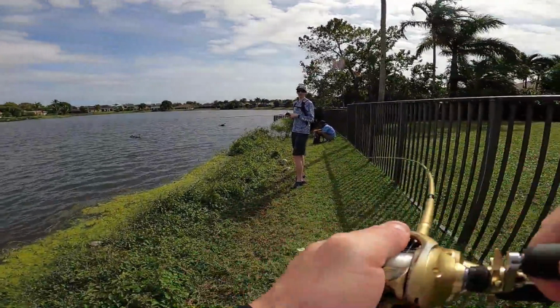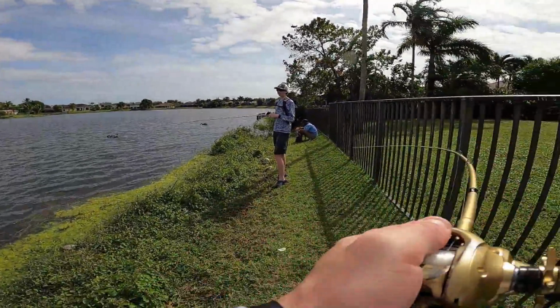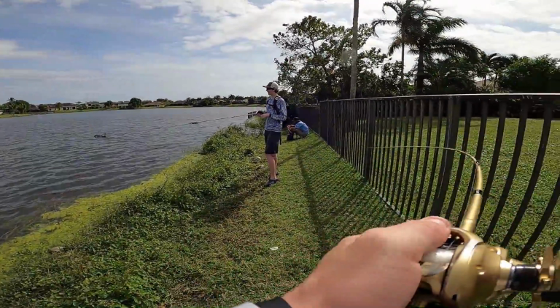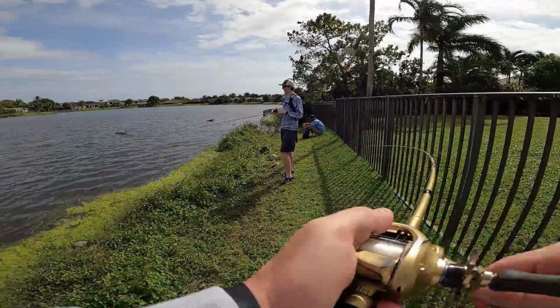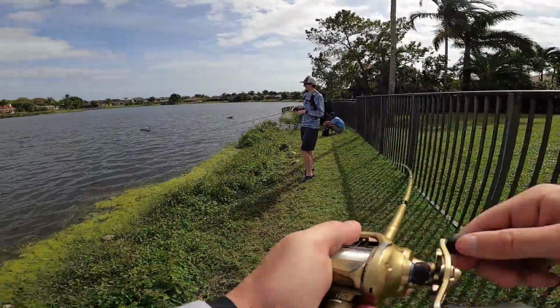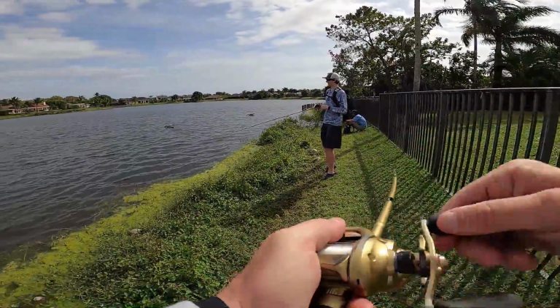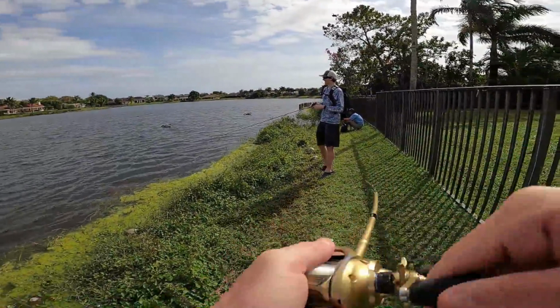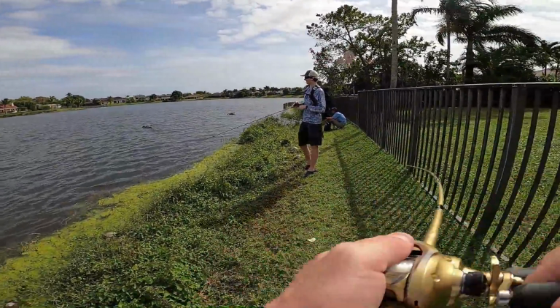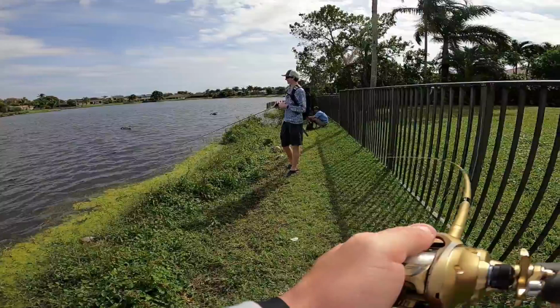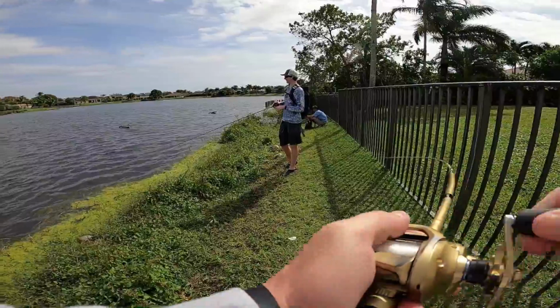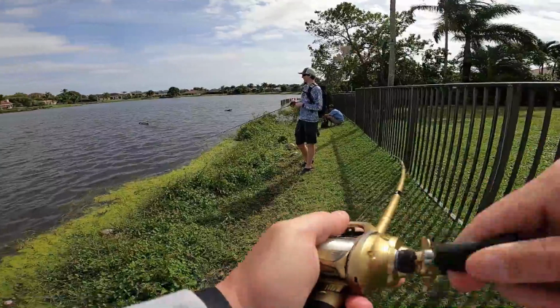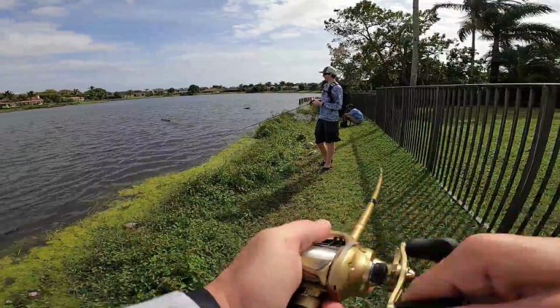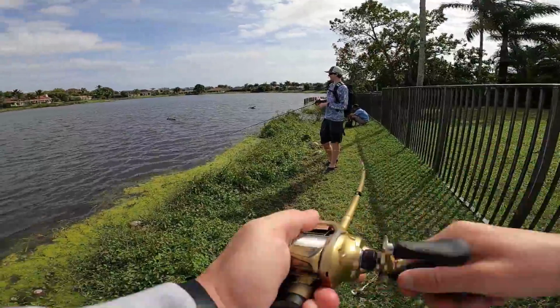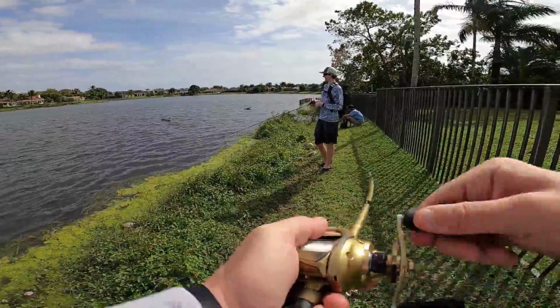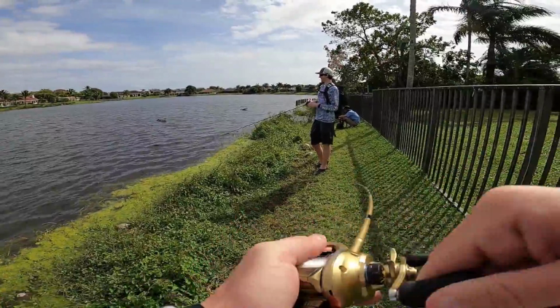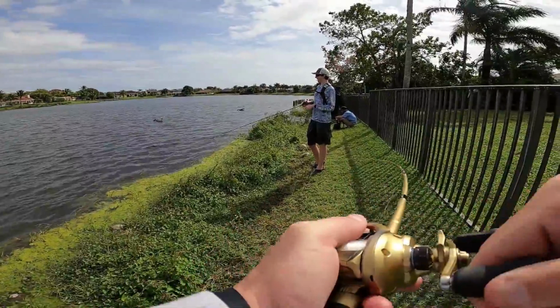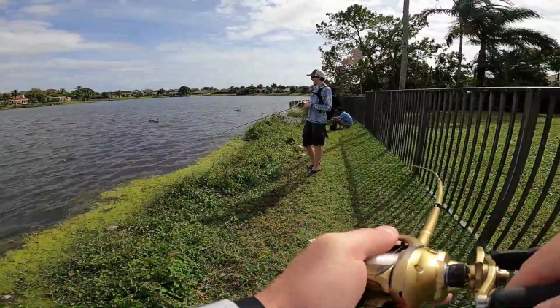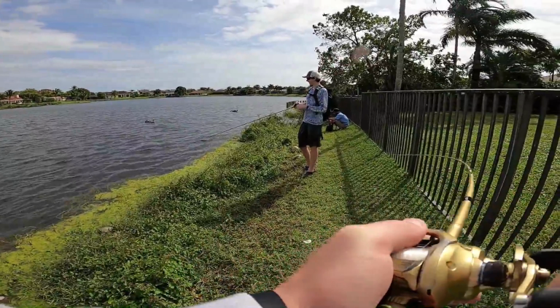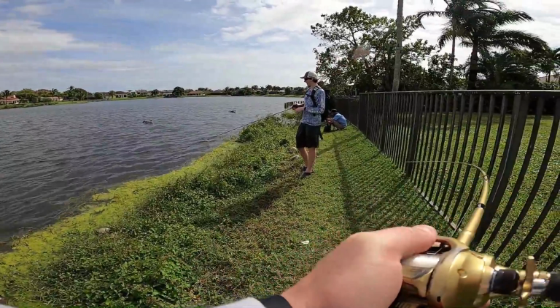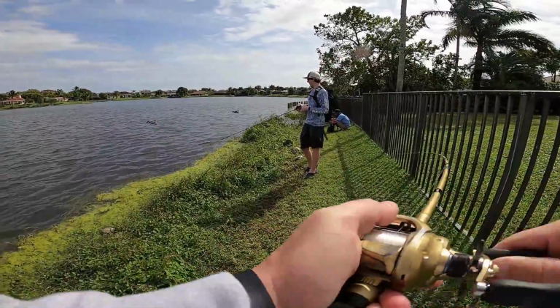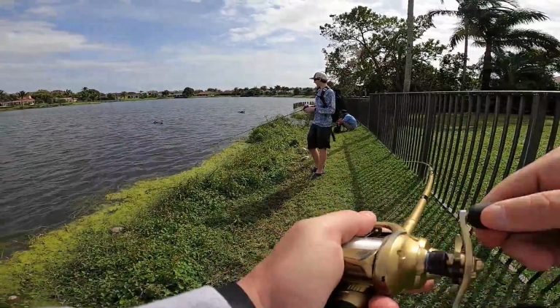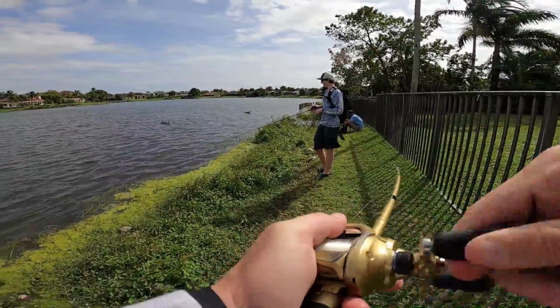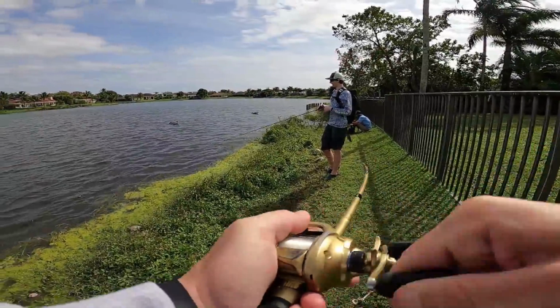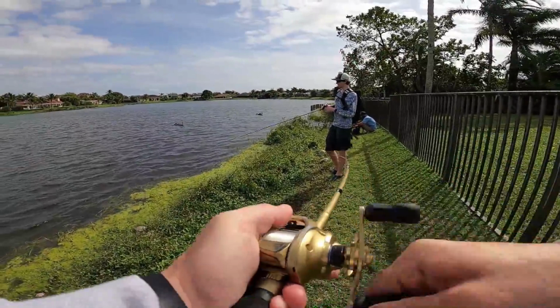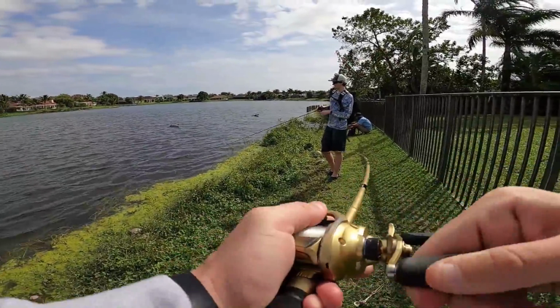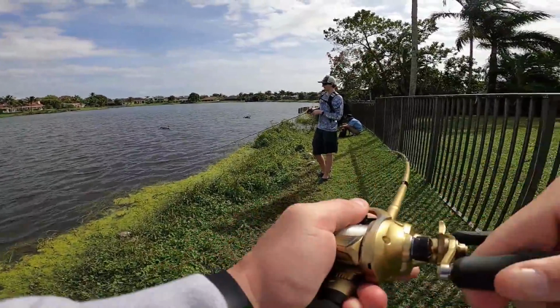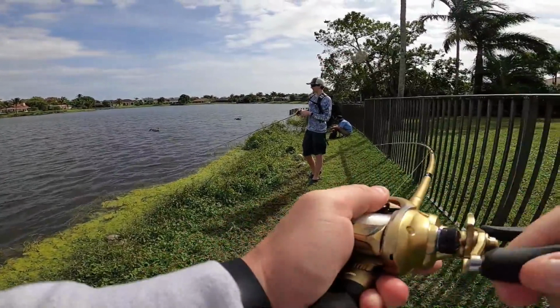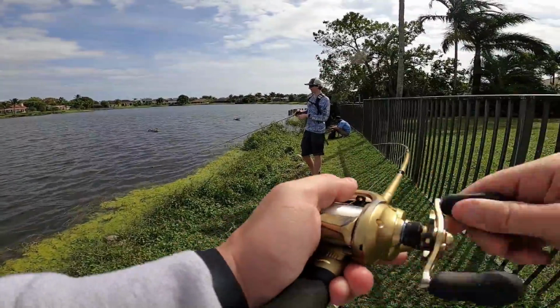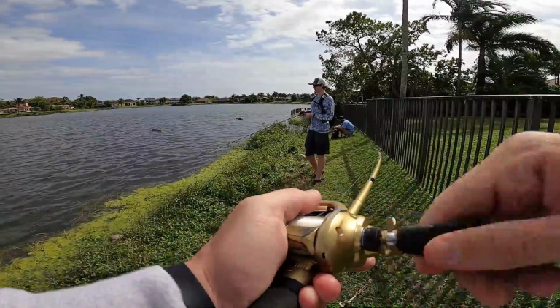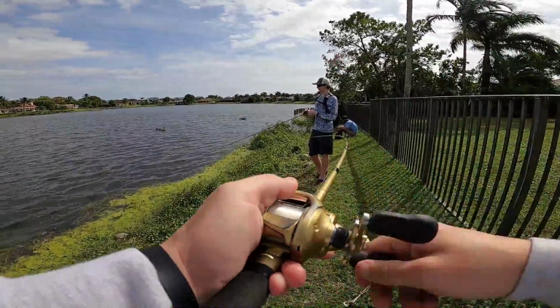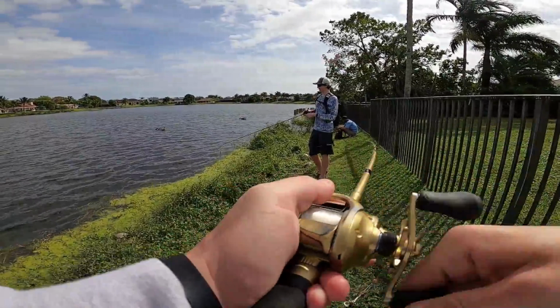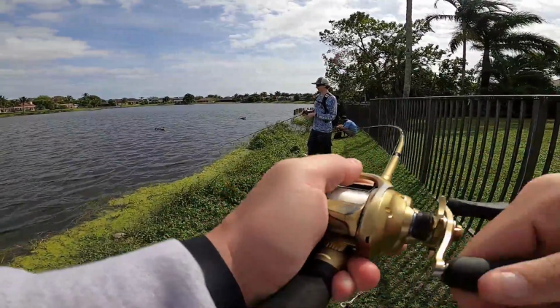I have to do your backlash. Double backlash fish today. That was right there where that school was busting.